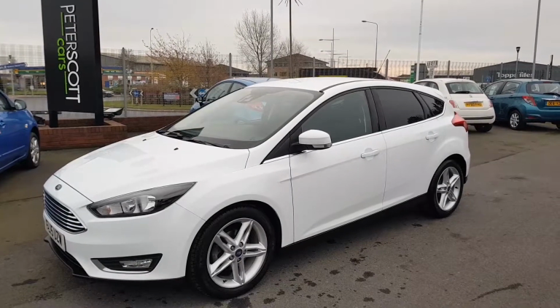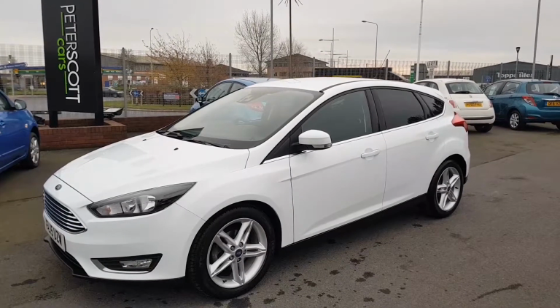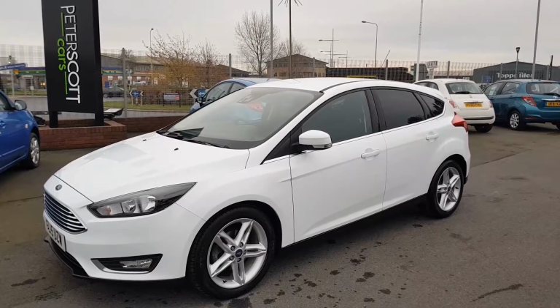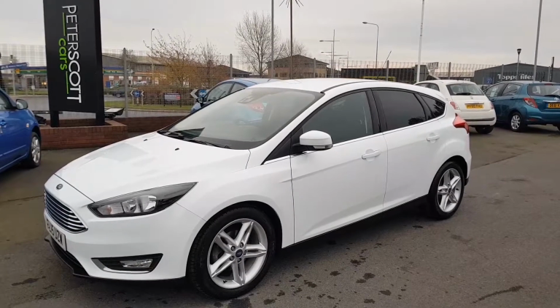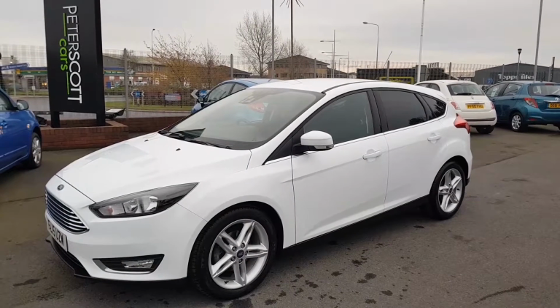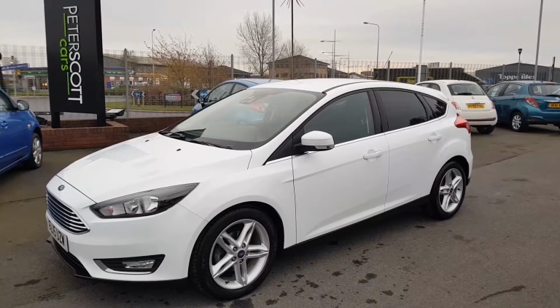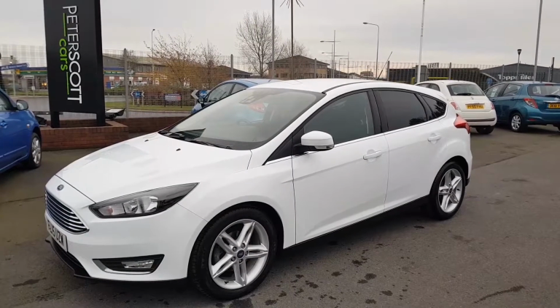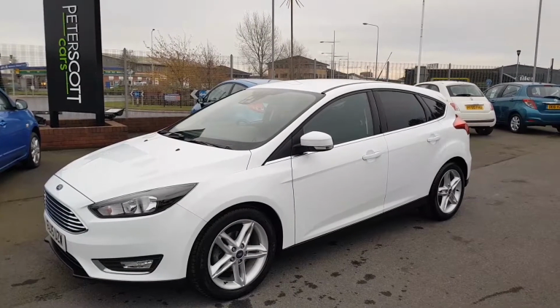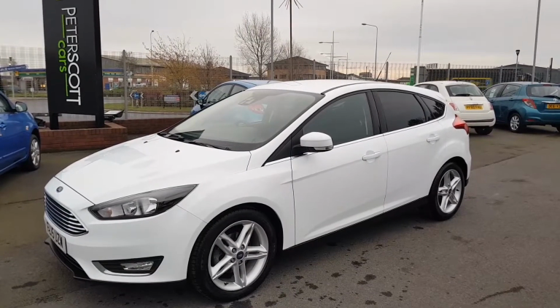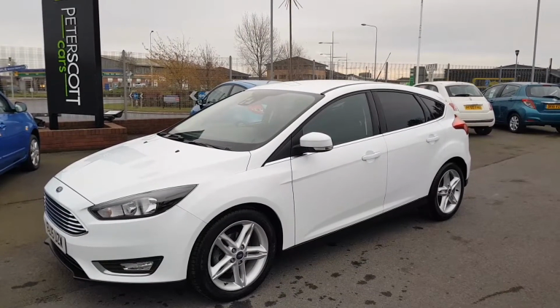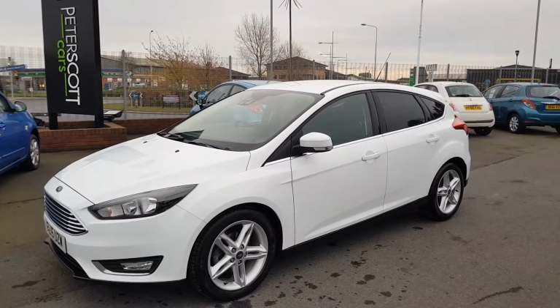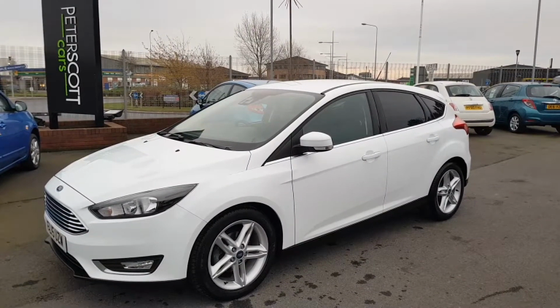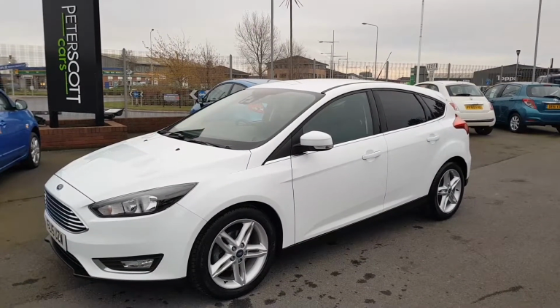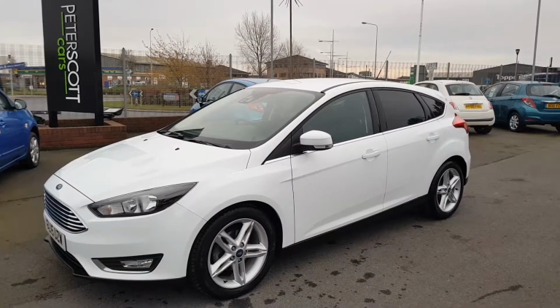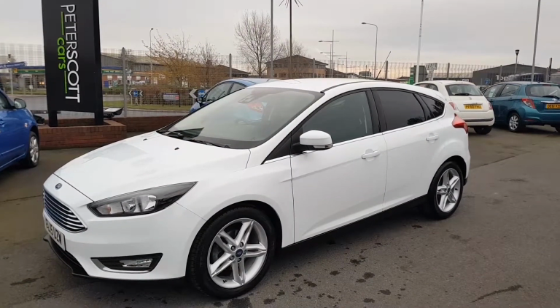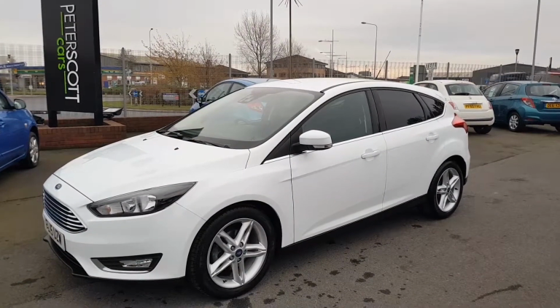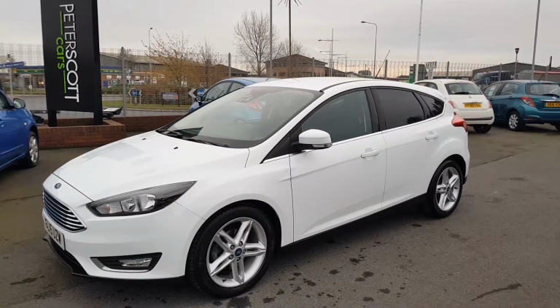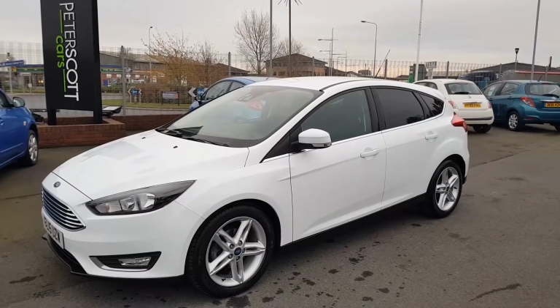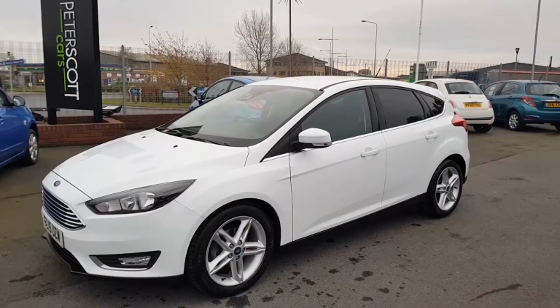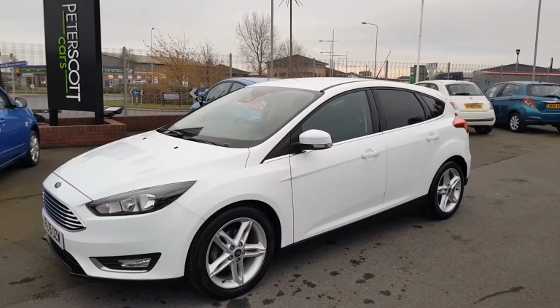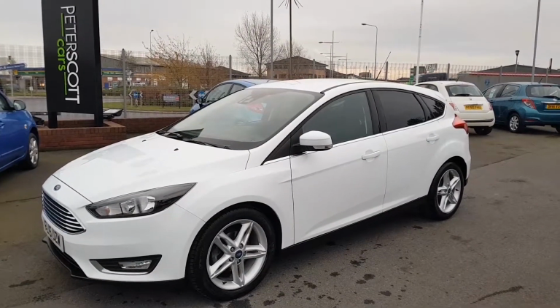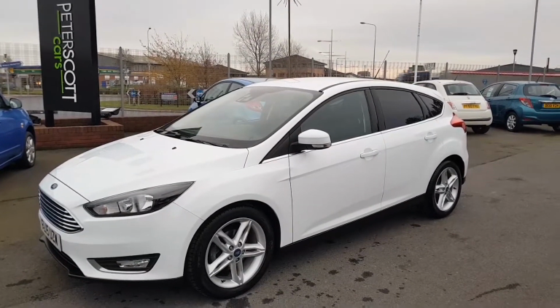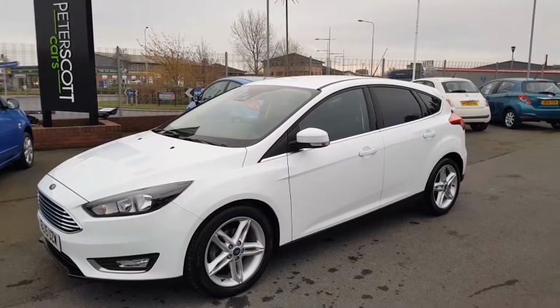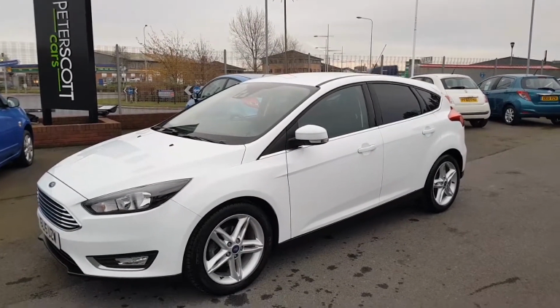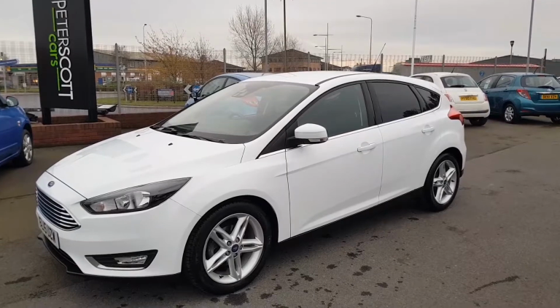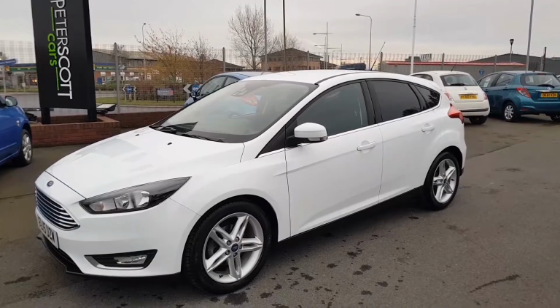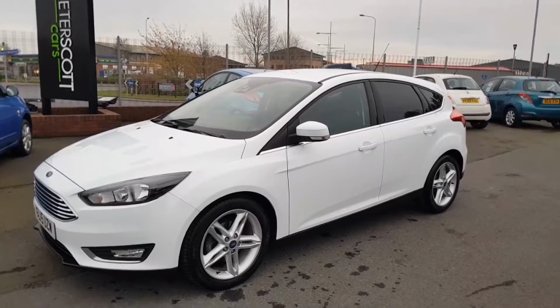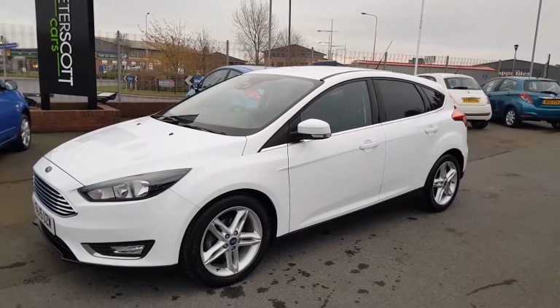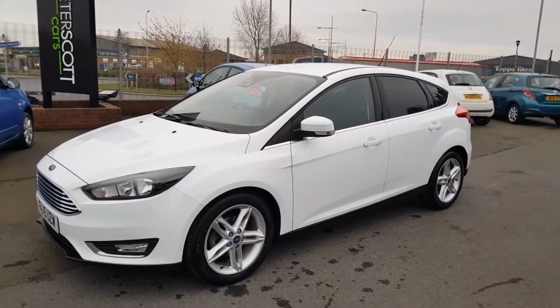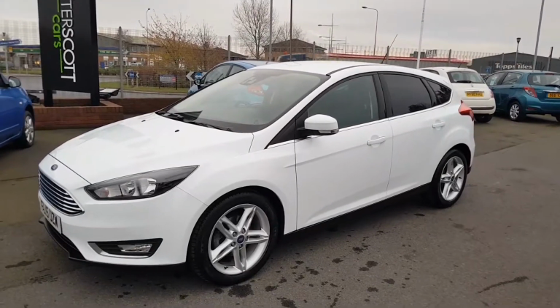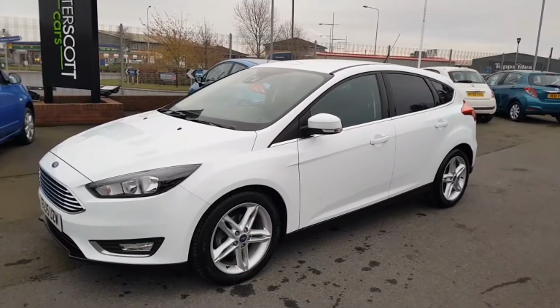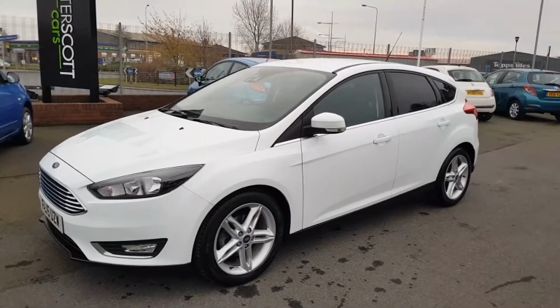Hello and welcome to Peter Scott Cars. Today we have this 2015 Ford Focus.